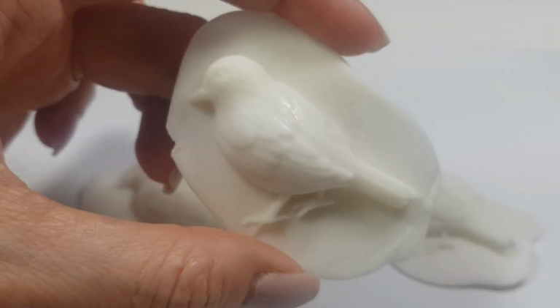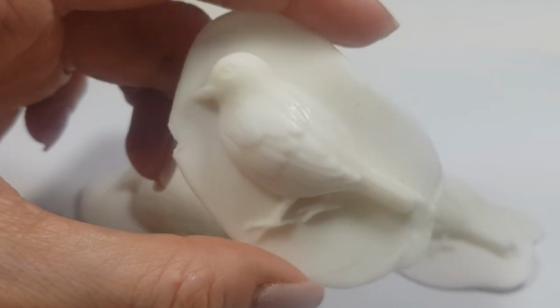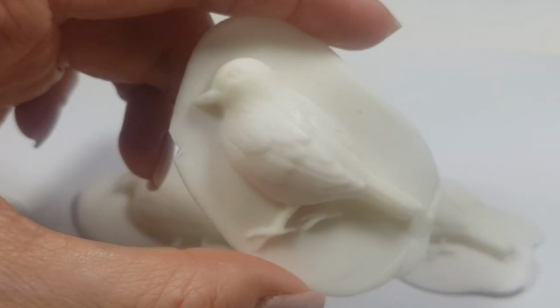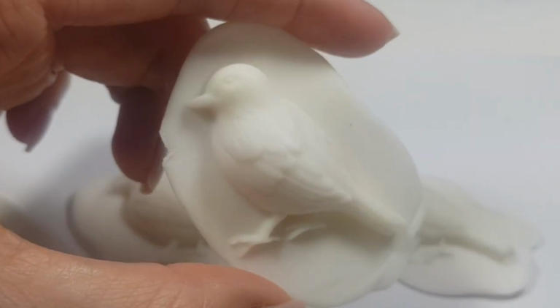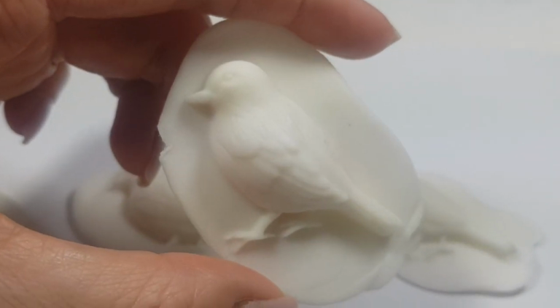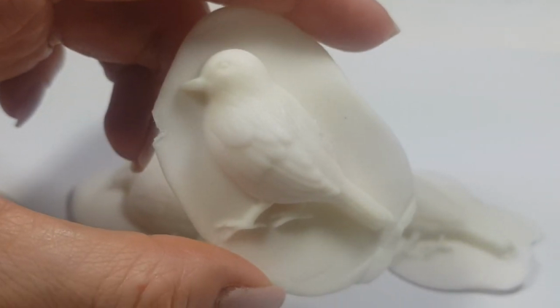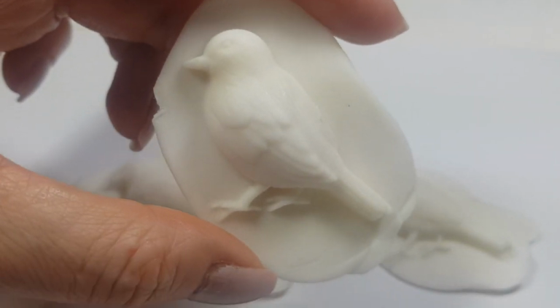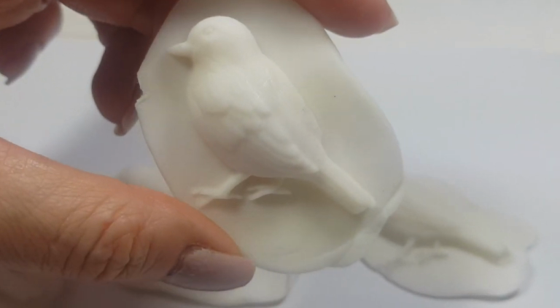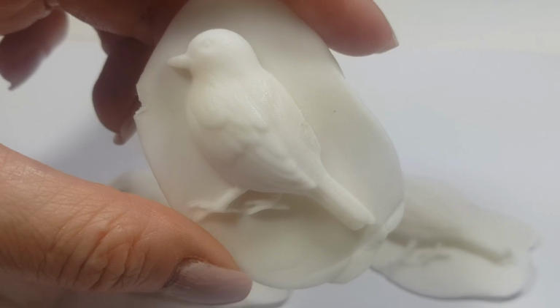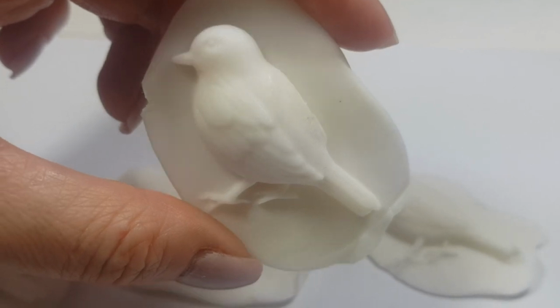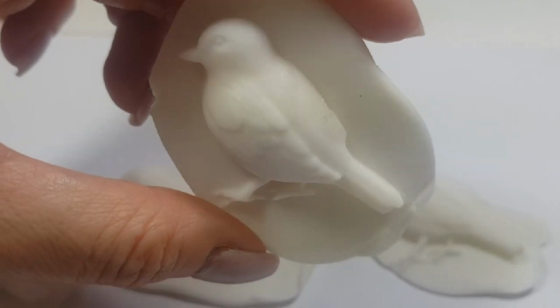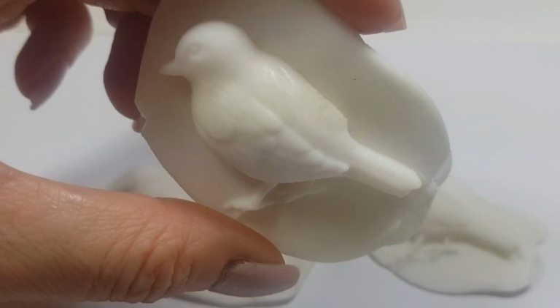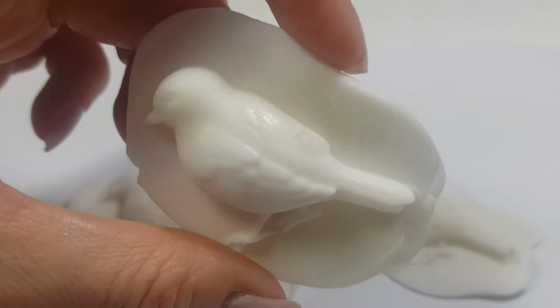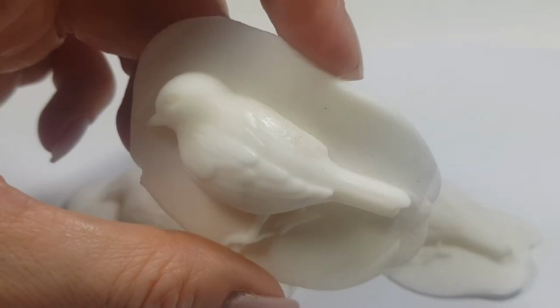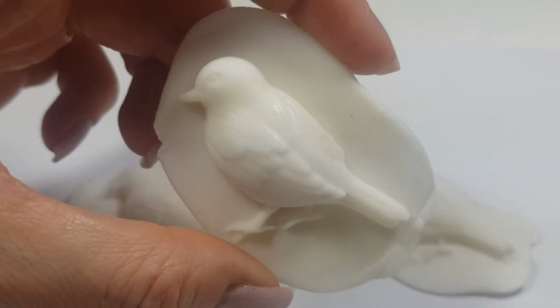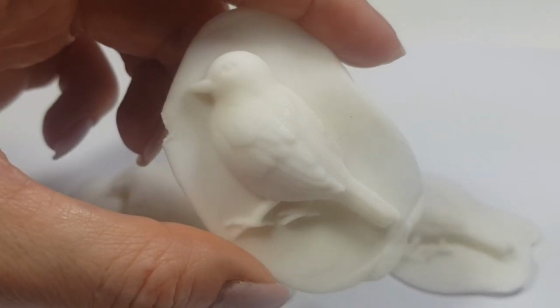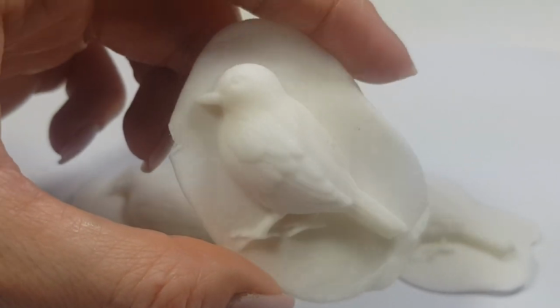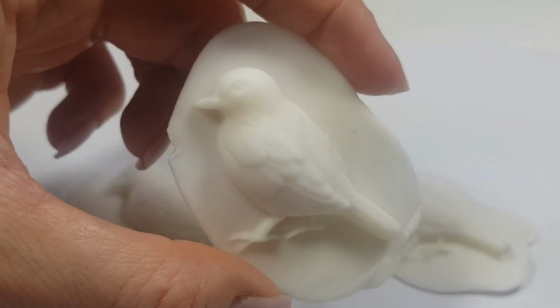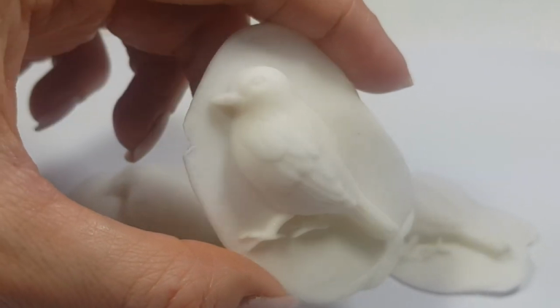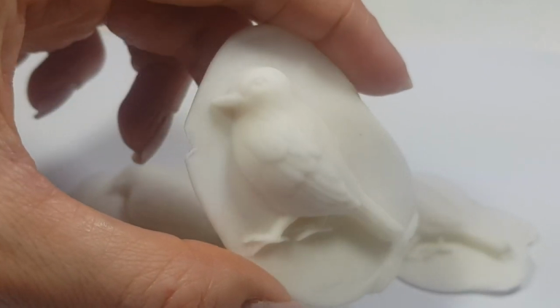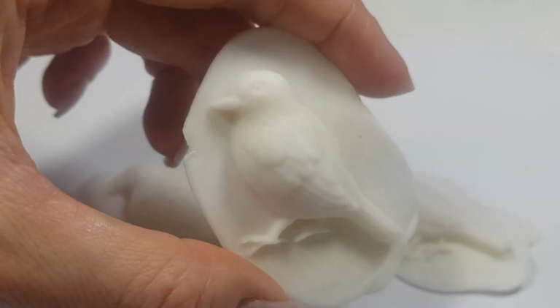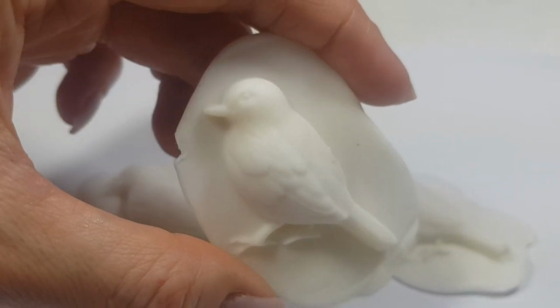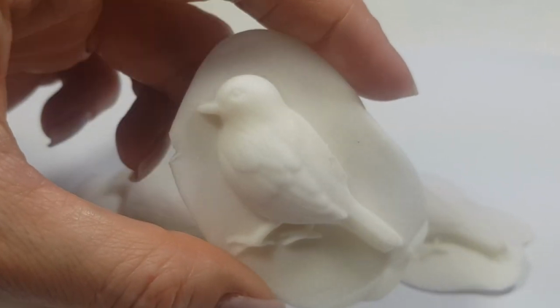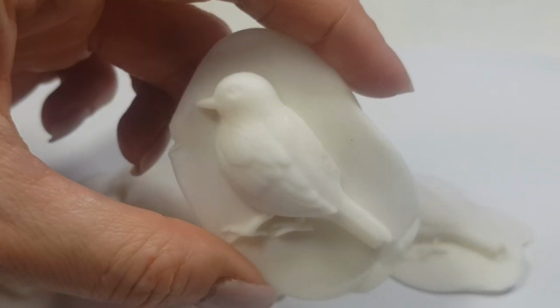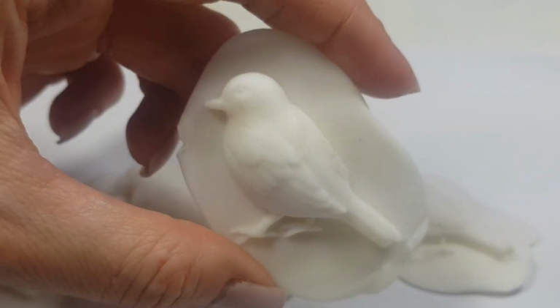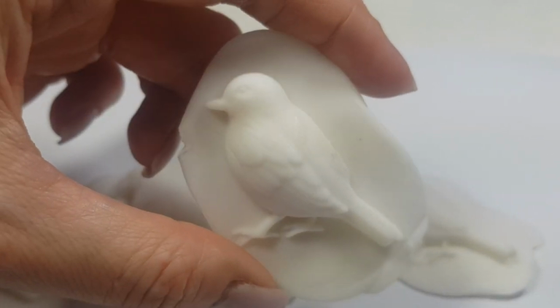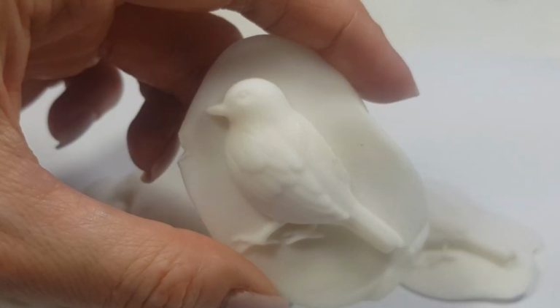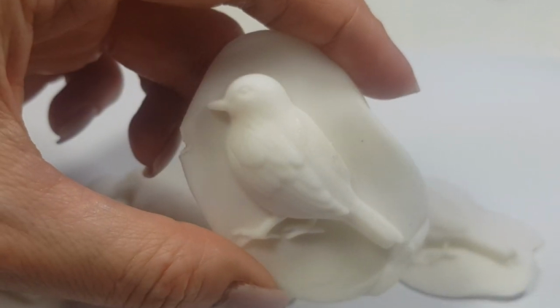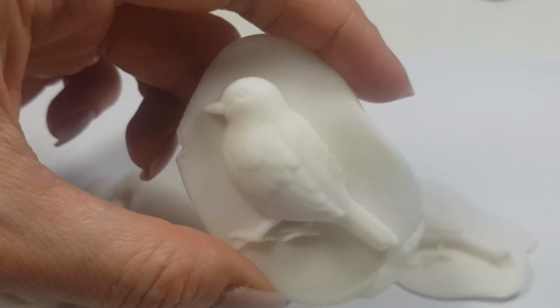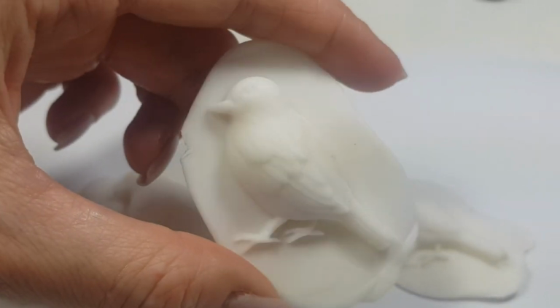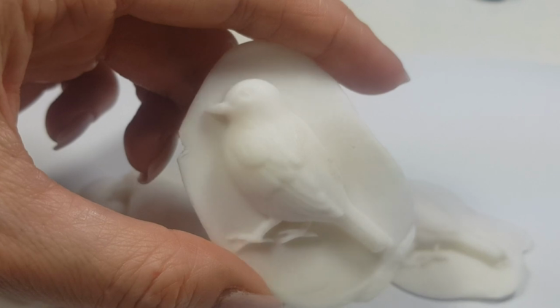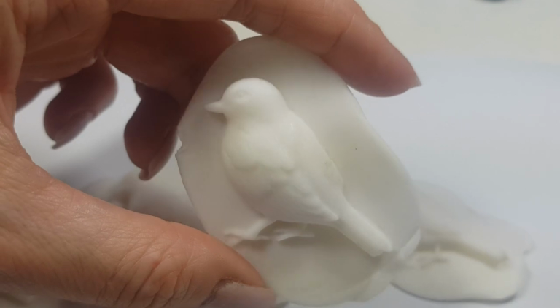That's fine if you're going to be painting this afterward, because you're going to be covering the spot. But if you're not painting it, it's going to be tricky.